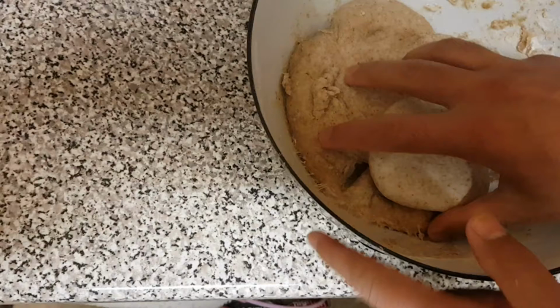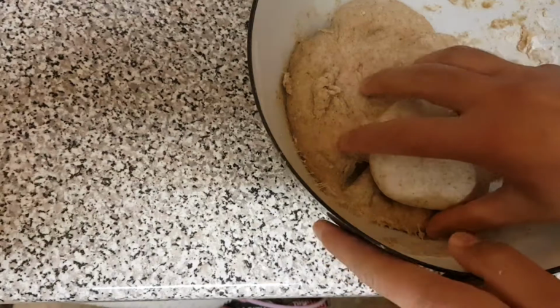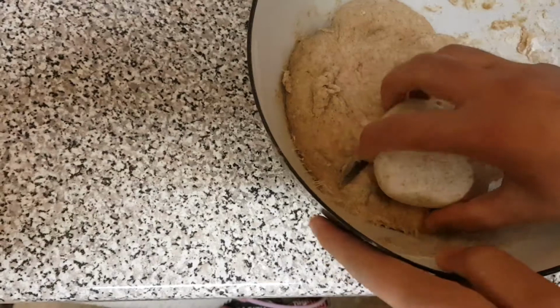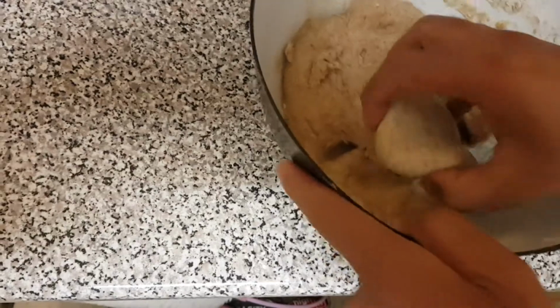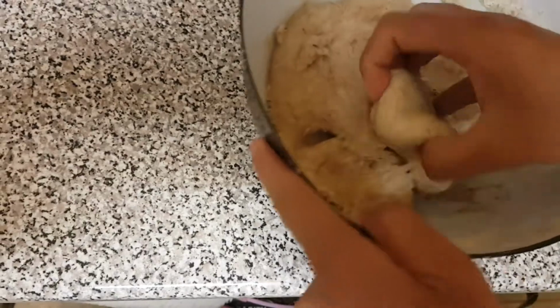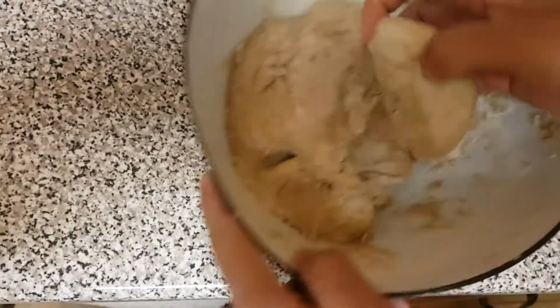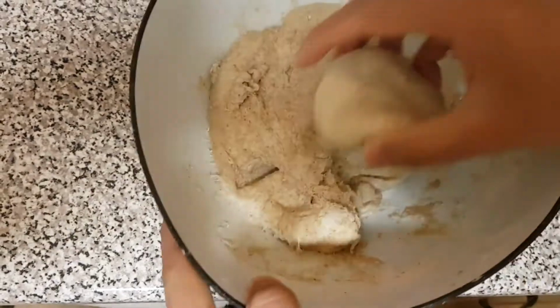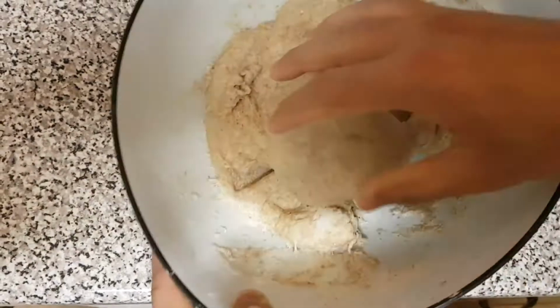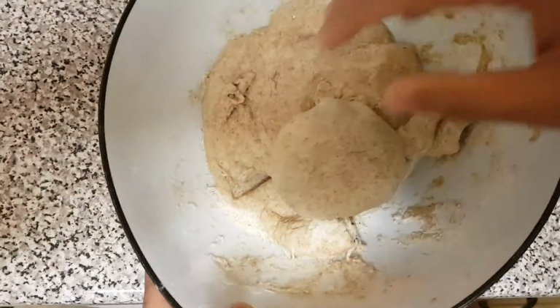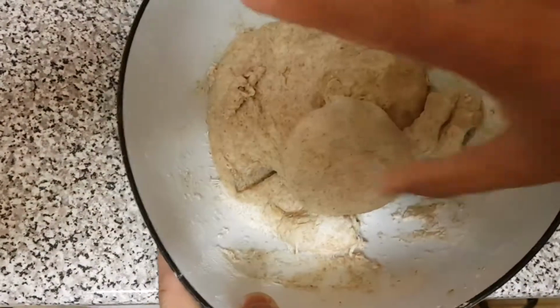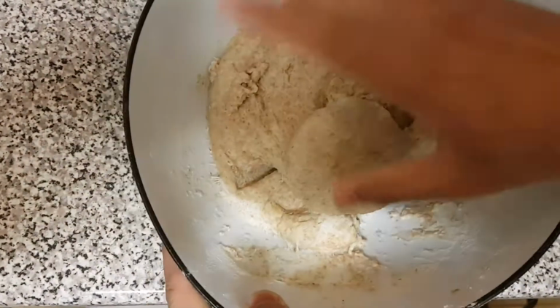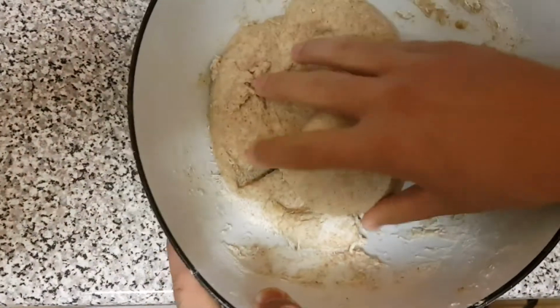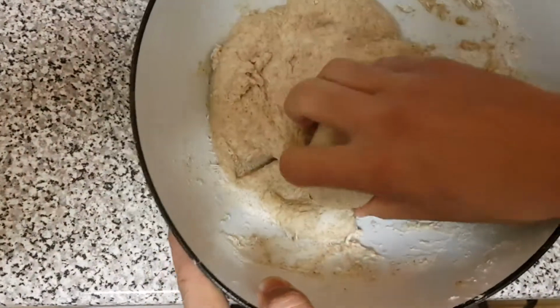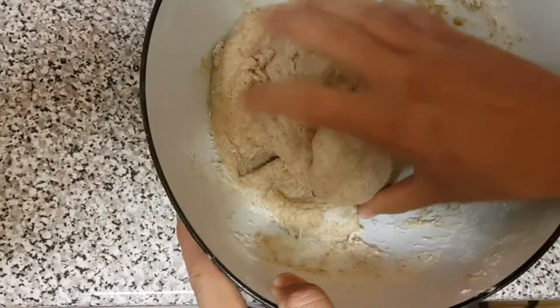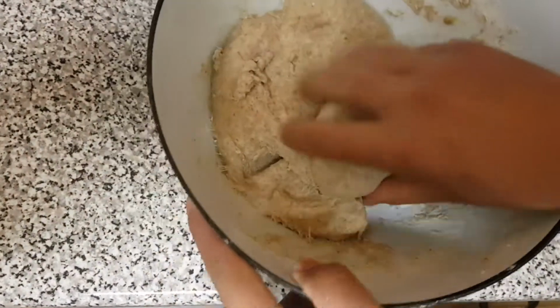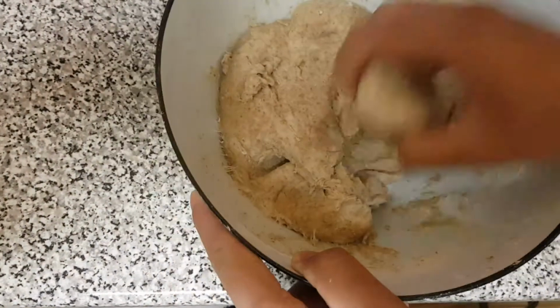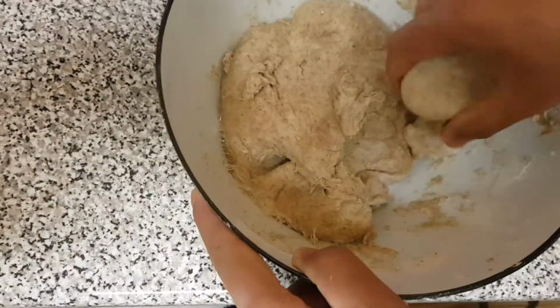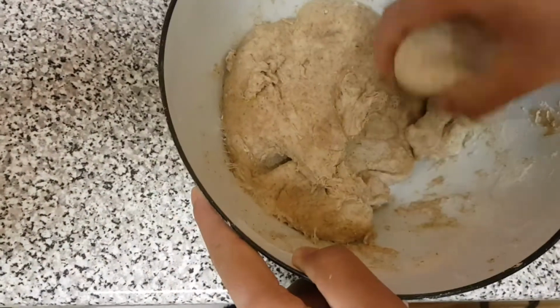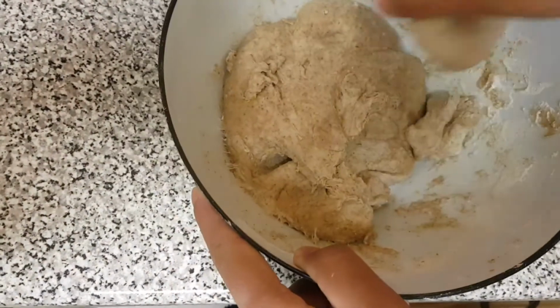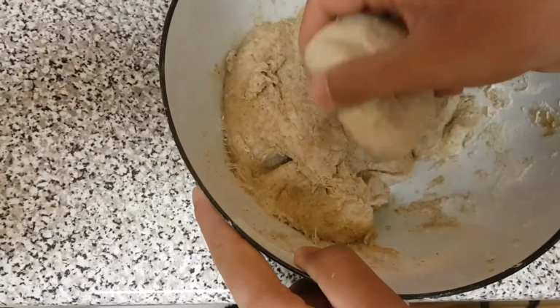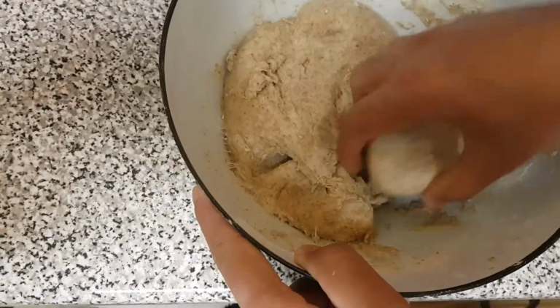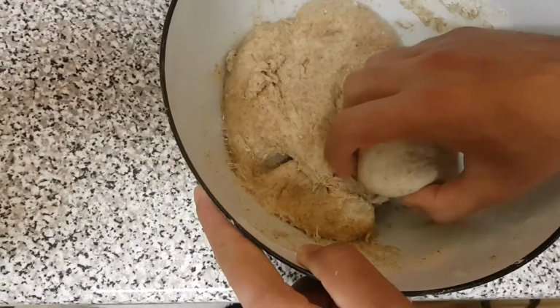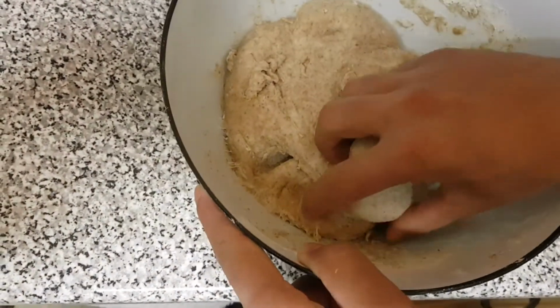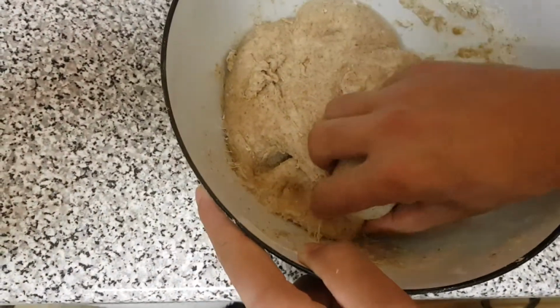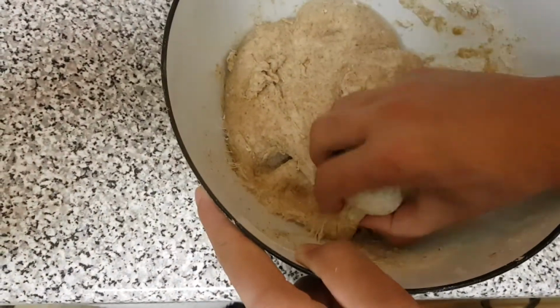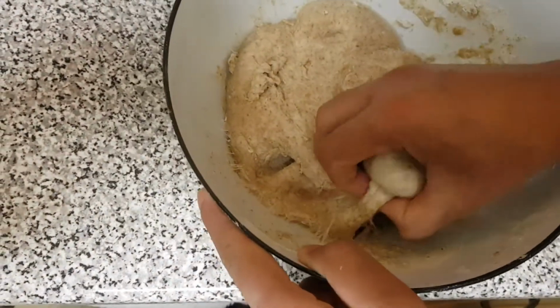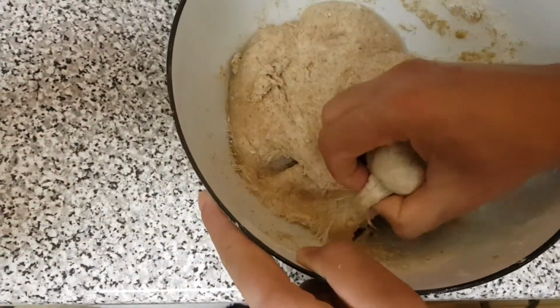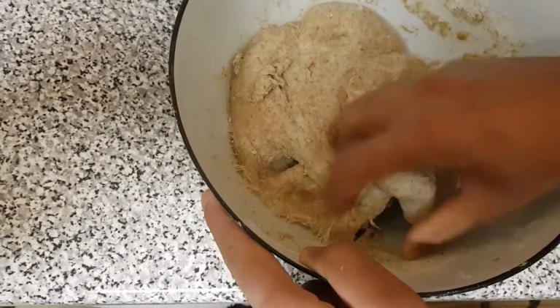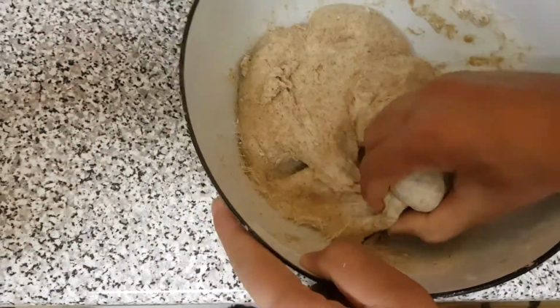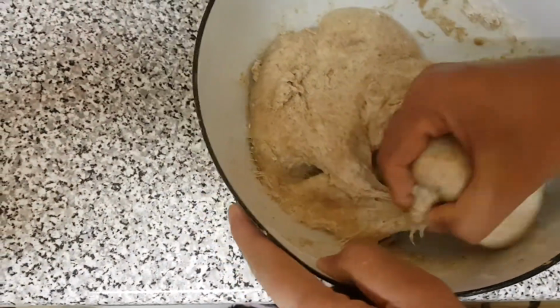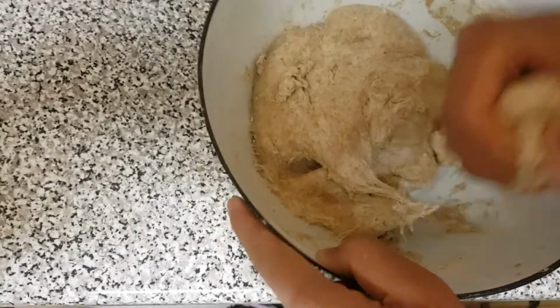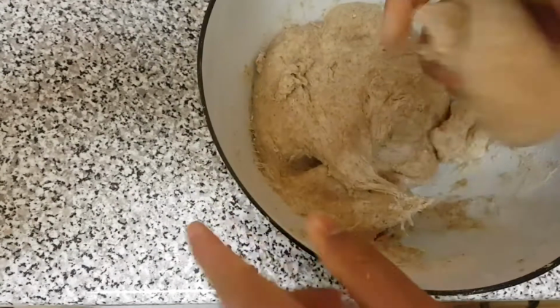So we are going to make today a chapati or roti, whatever you call it. It's a beginner guide.